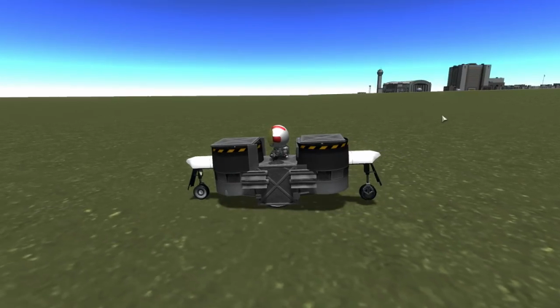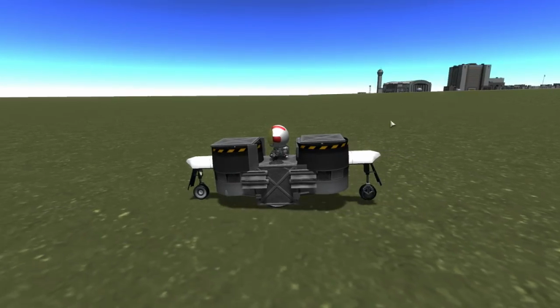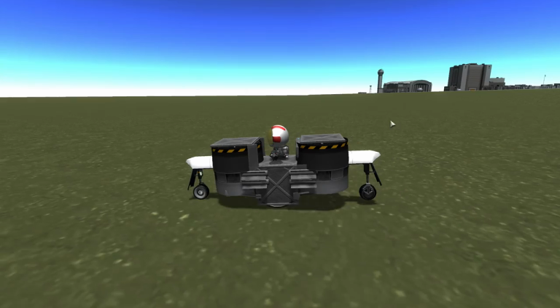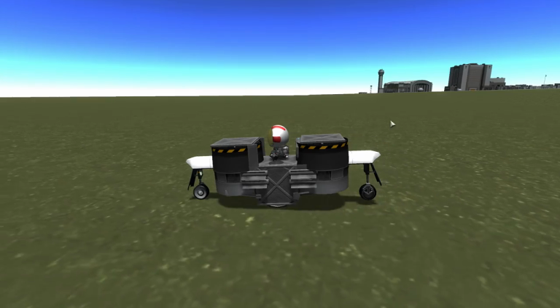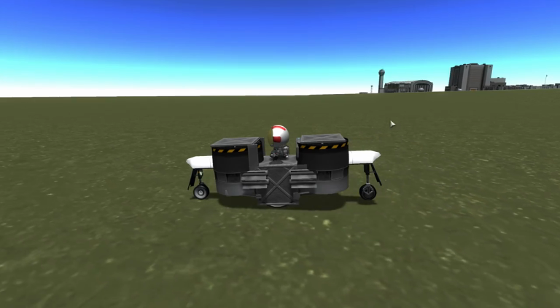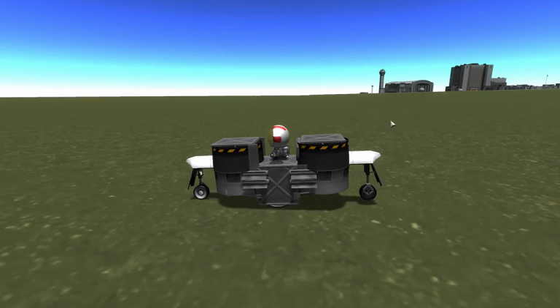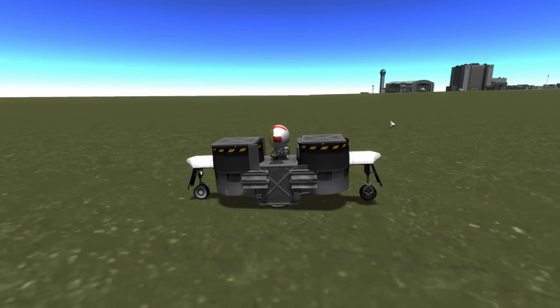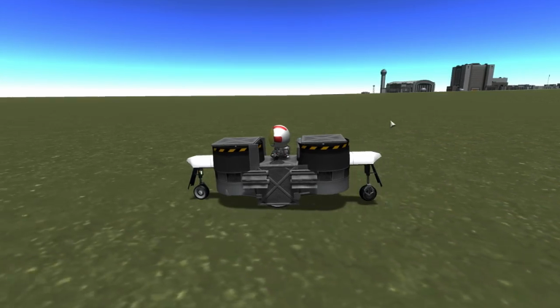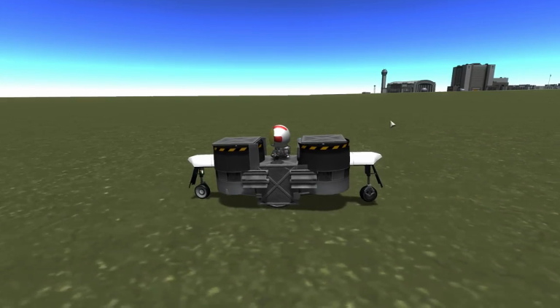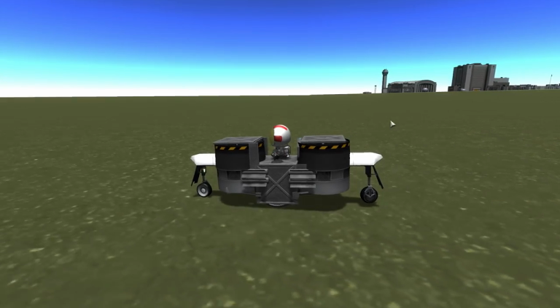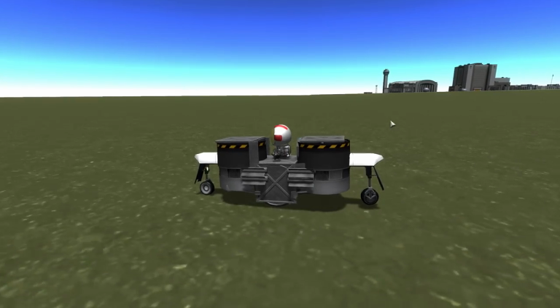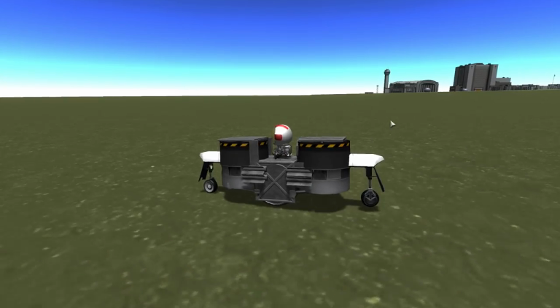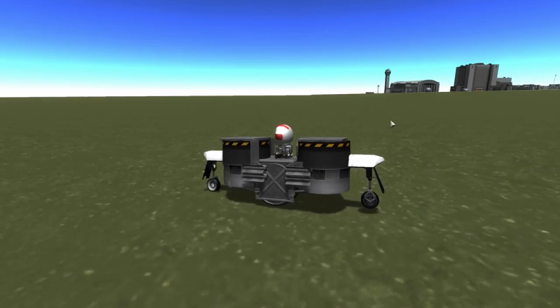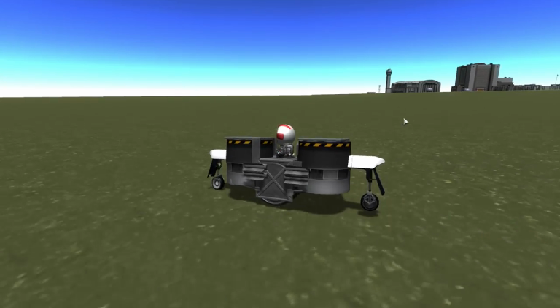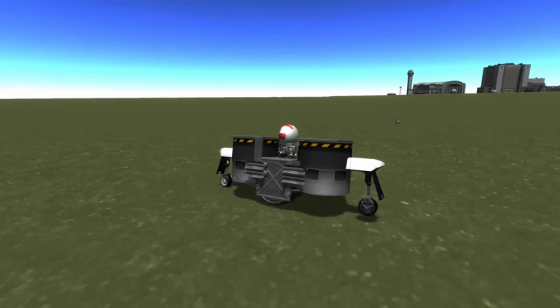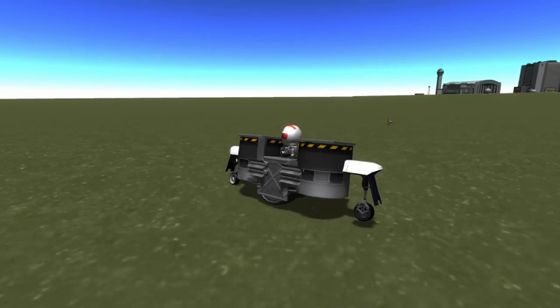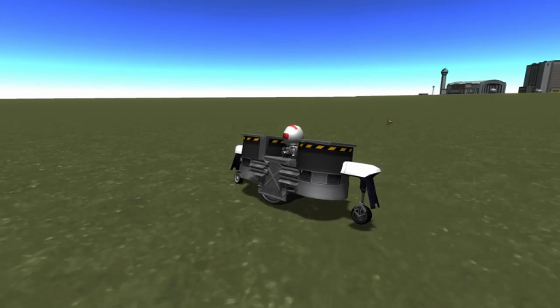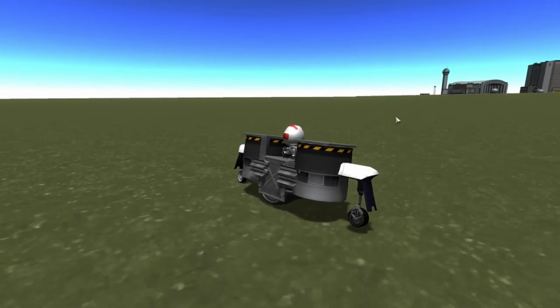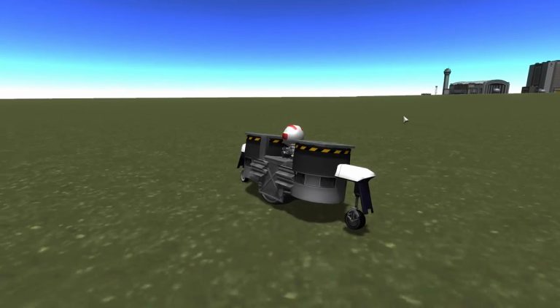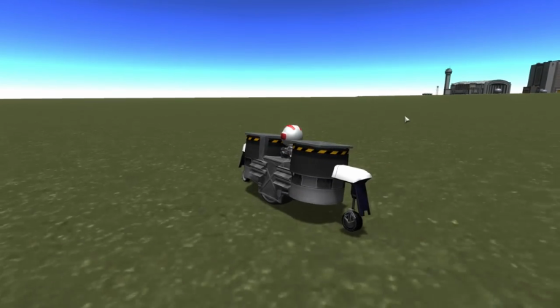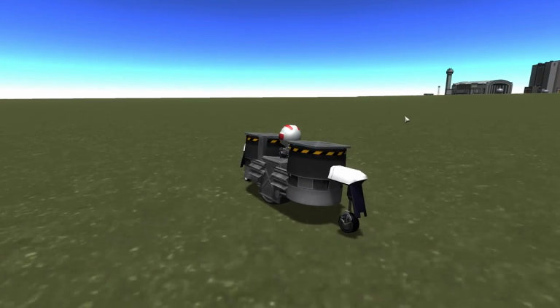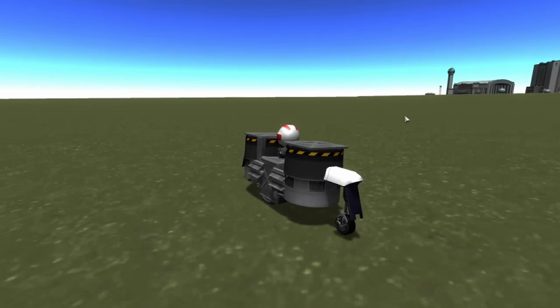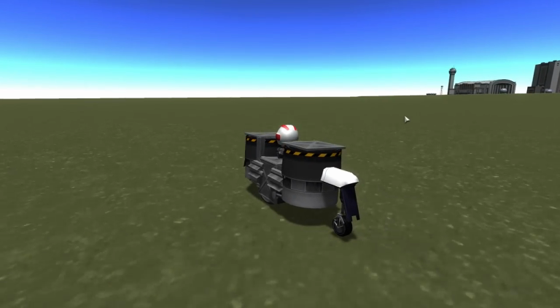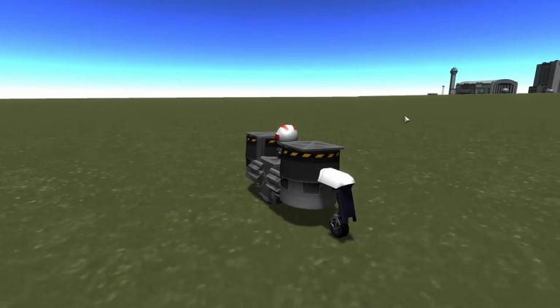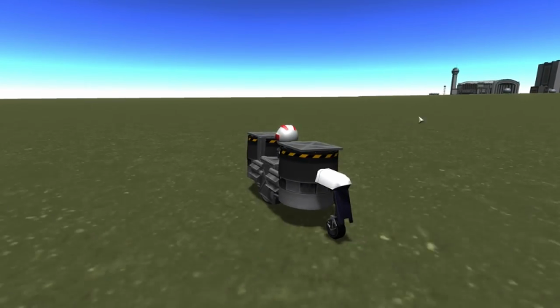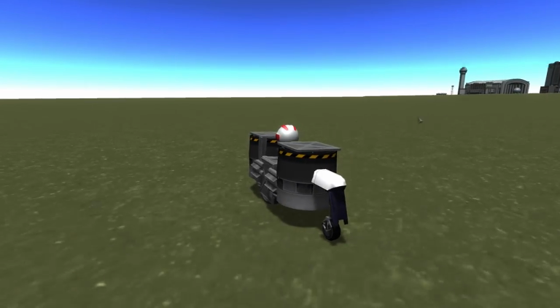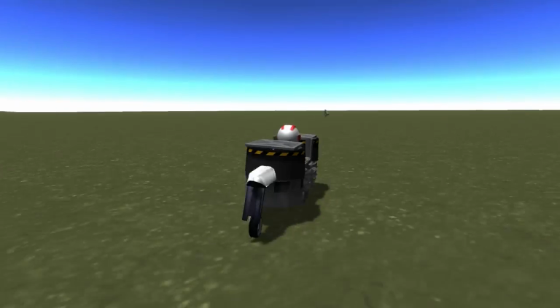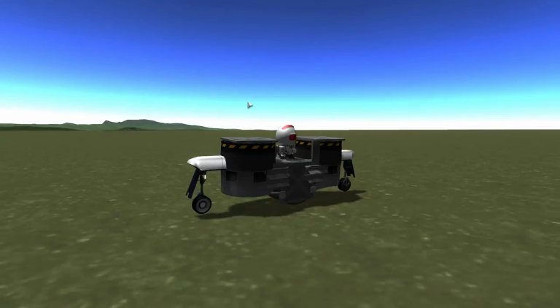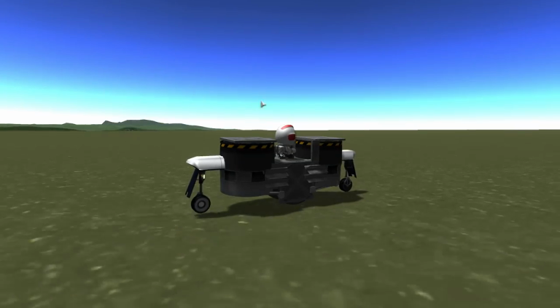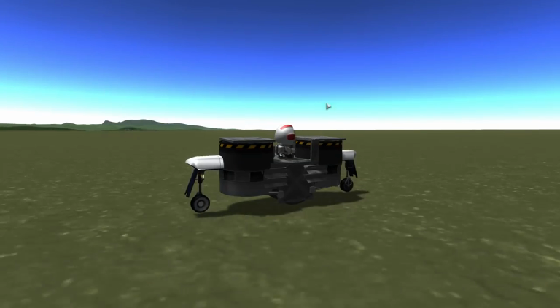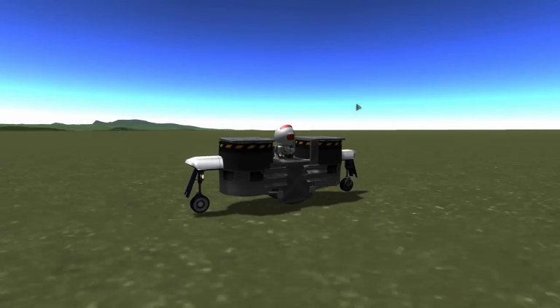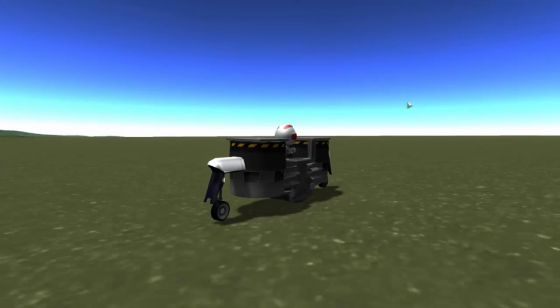Because I got some comments saying 'lol, do a unicycle,' so I did. Booyakasha.